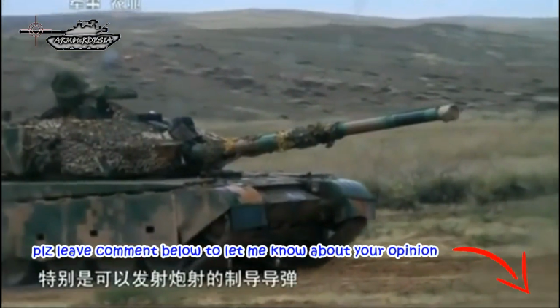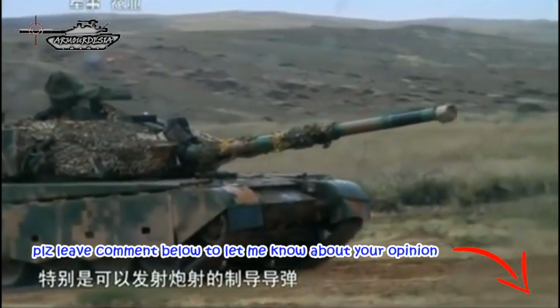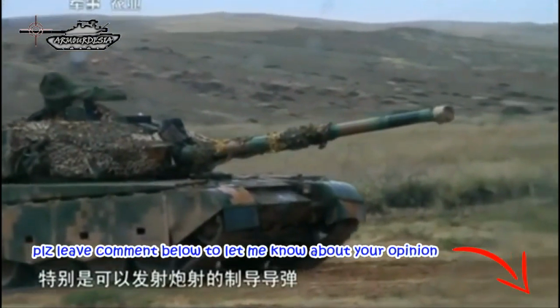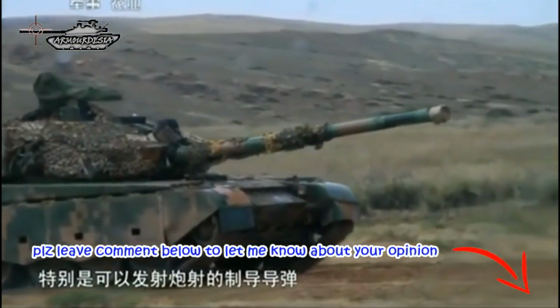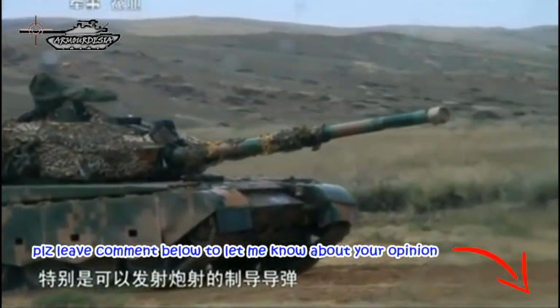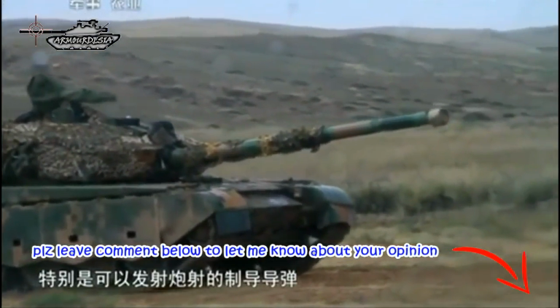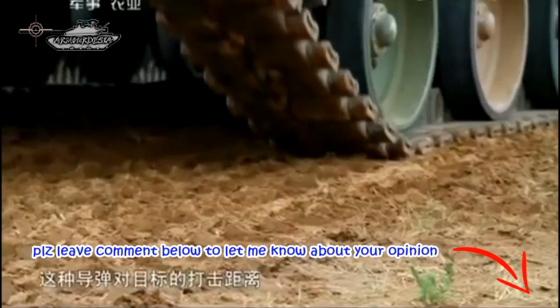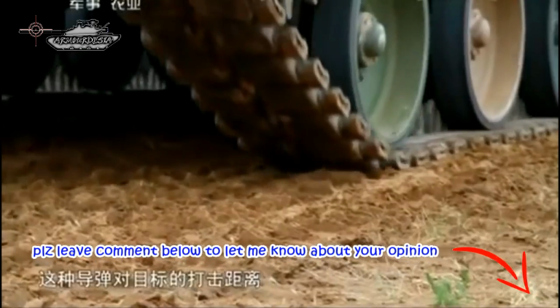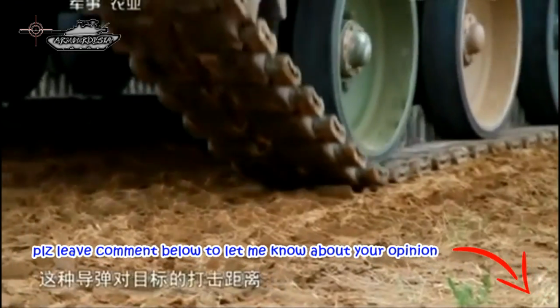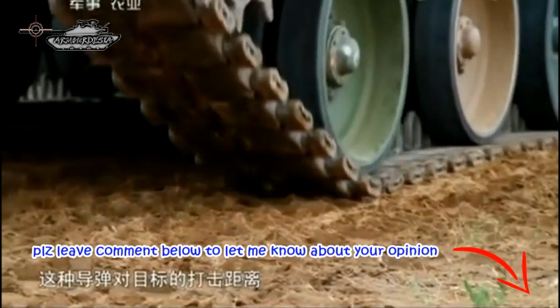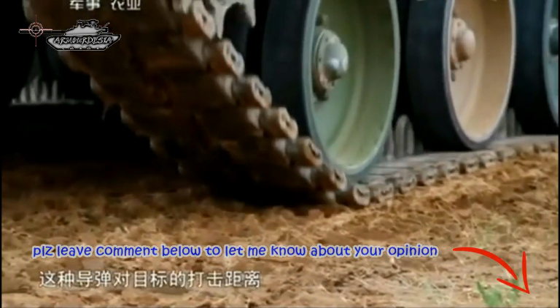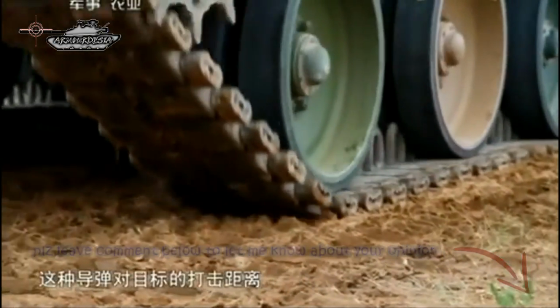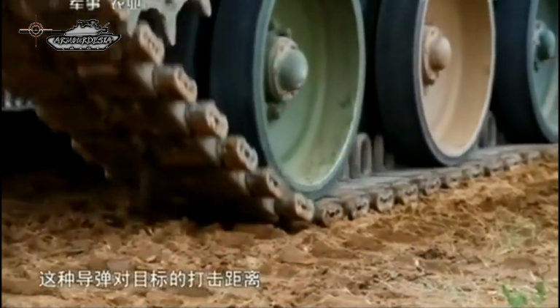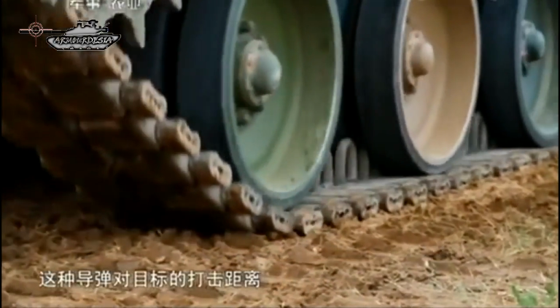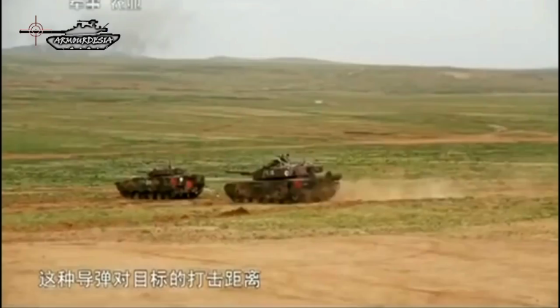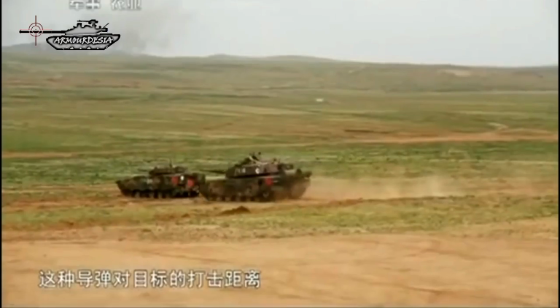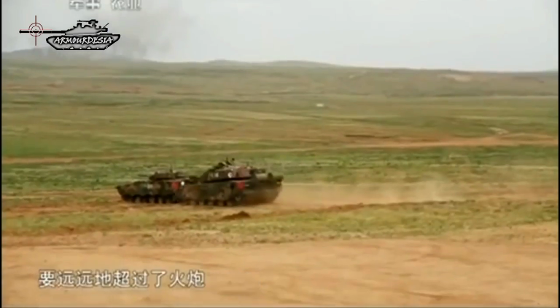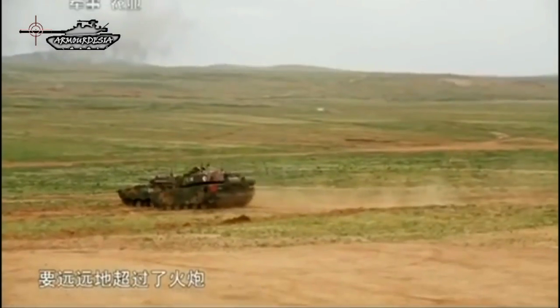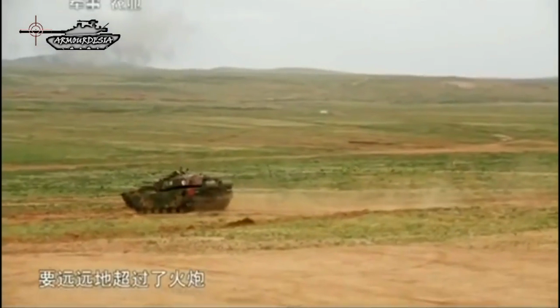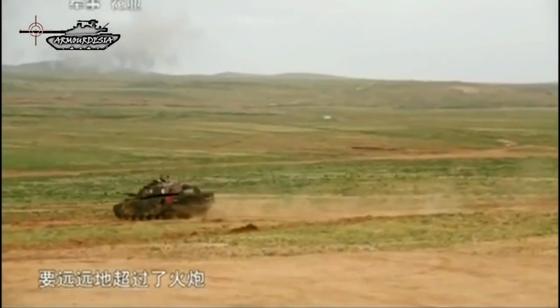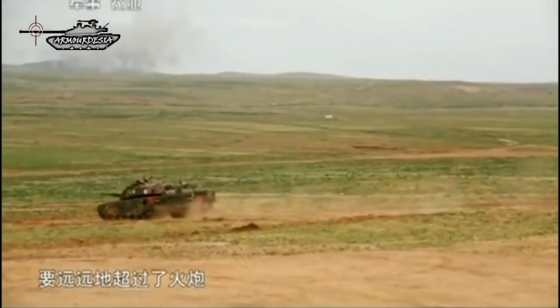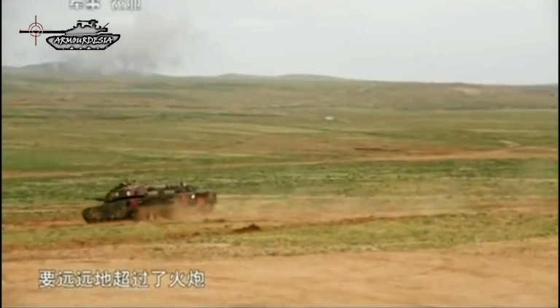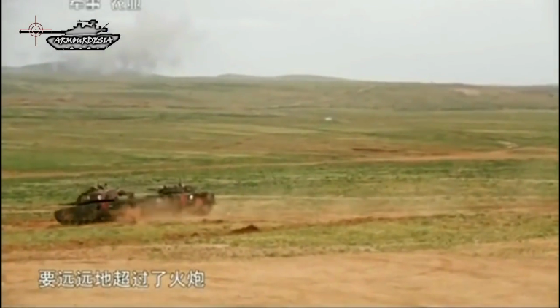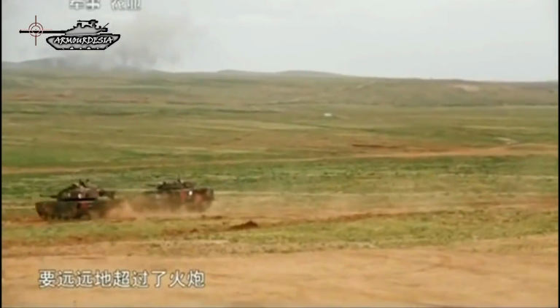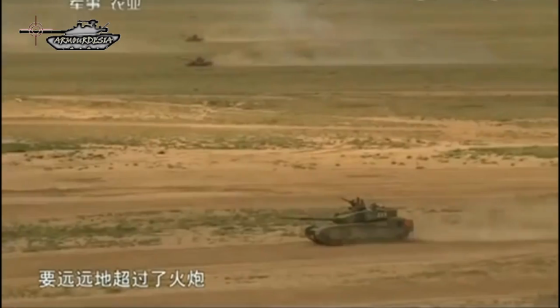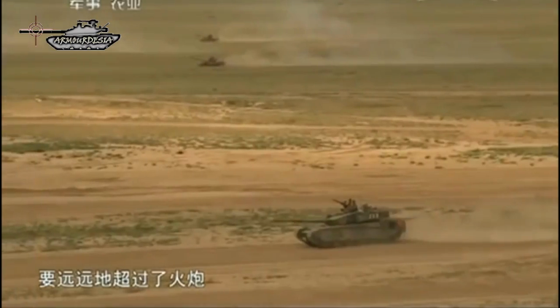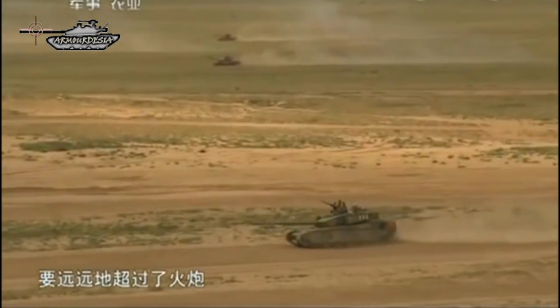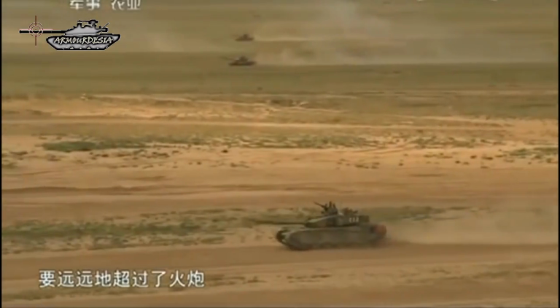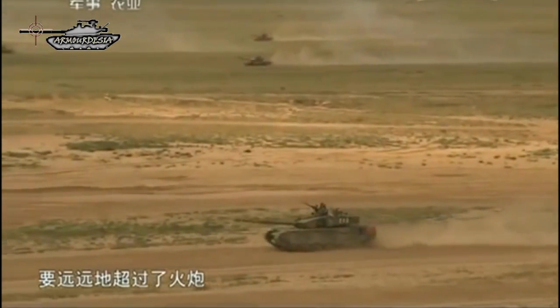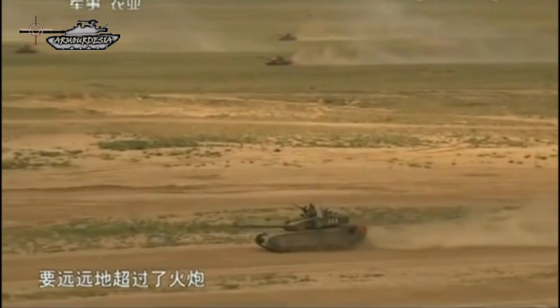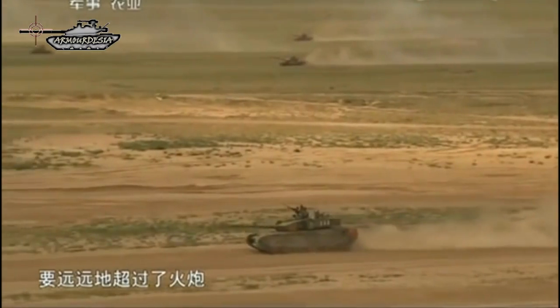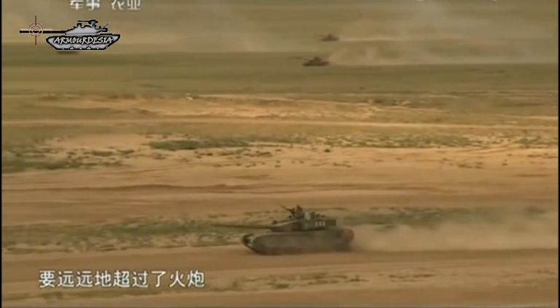Currently it is the most advanced Chinese main battle tank. This tank has a crew of three, including commander, gunner, and driver.